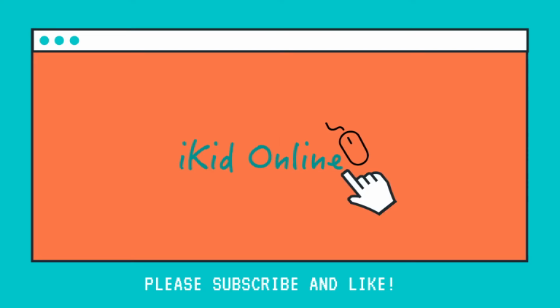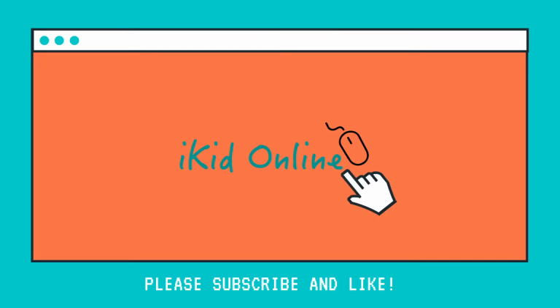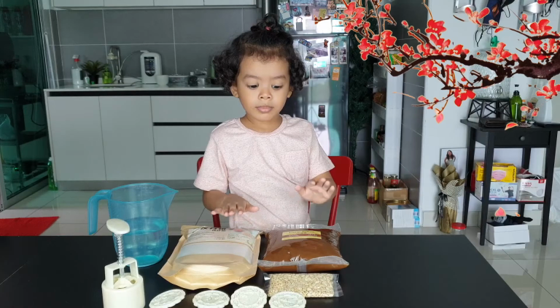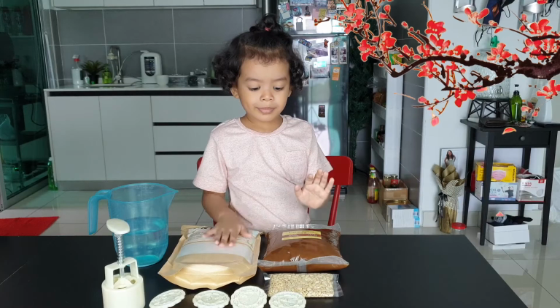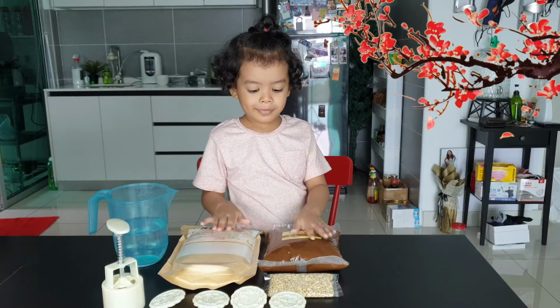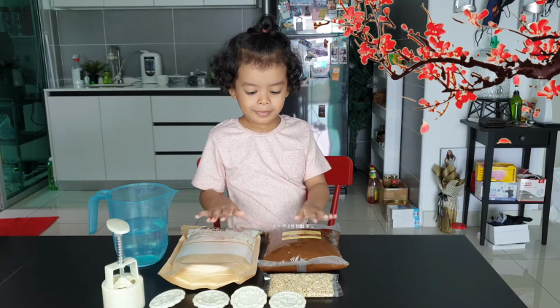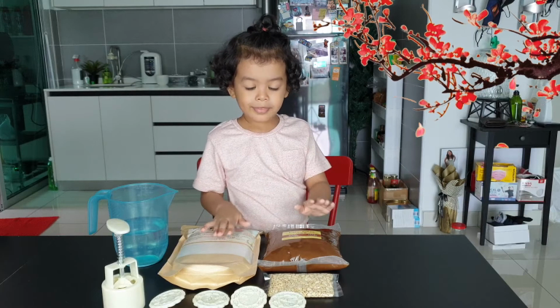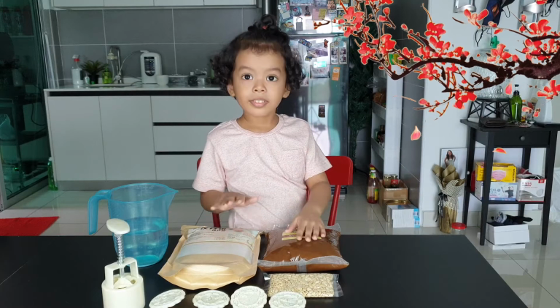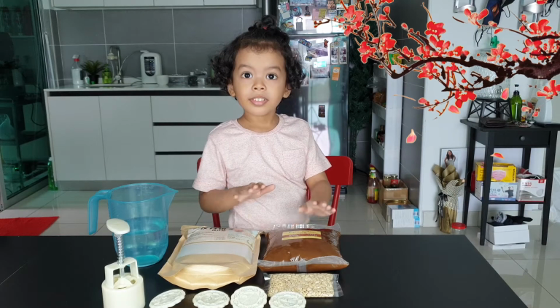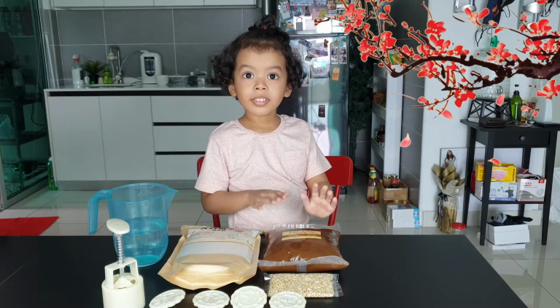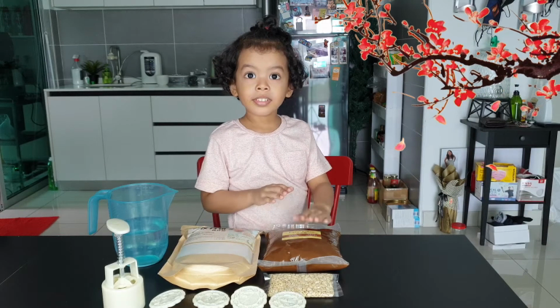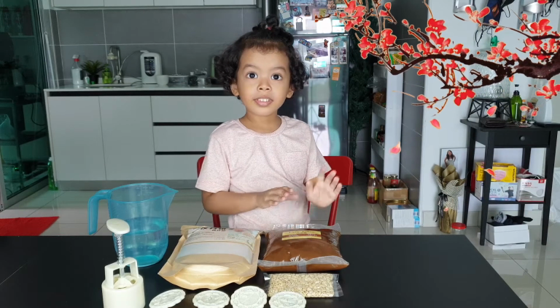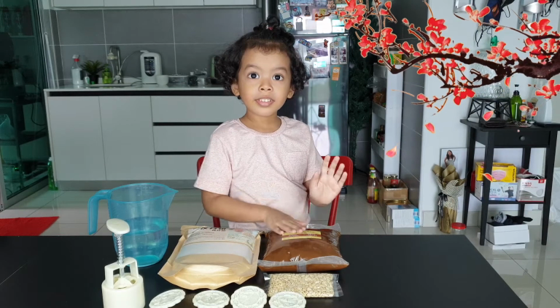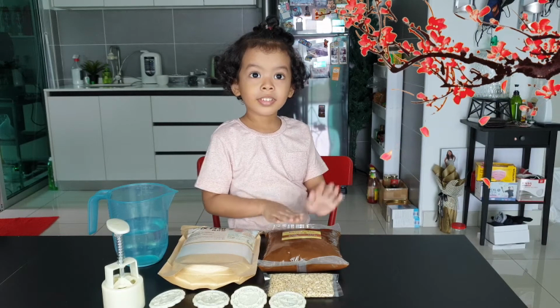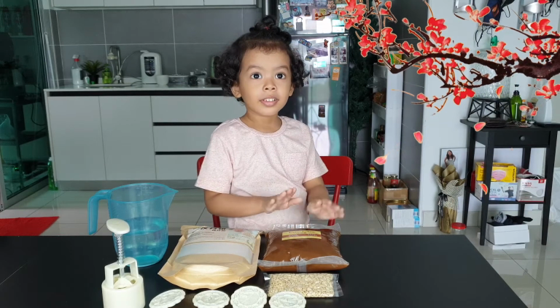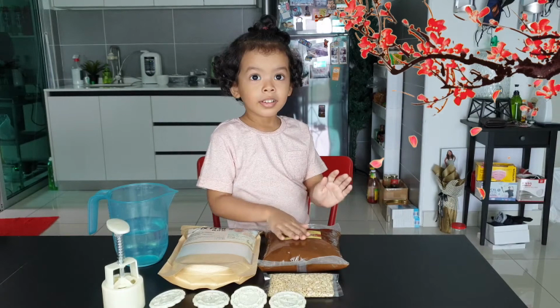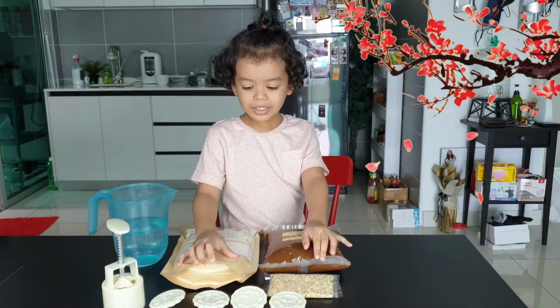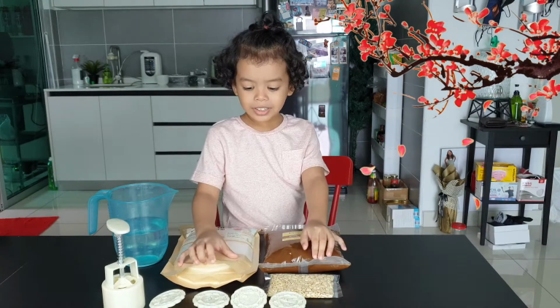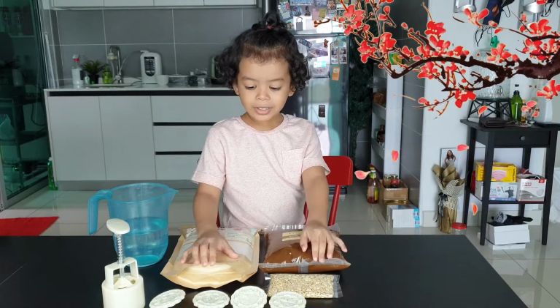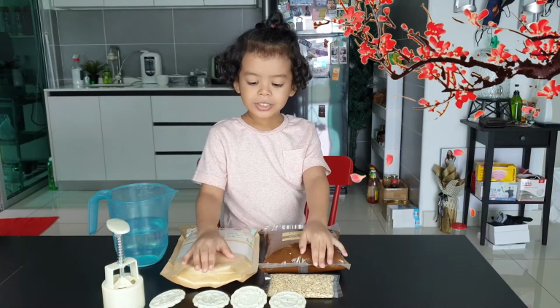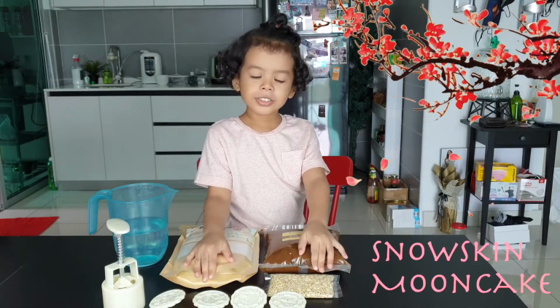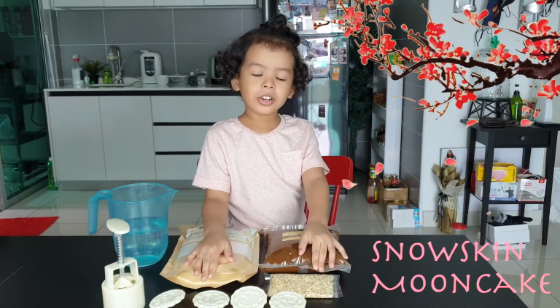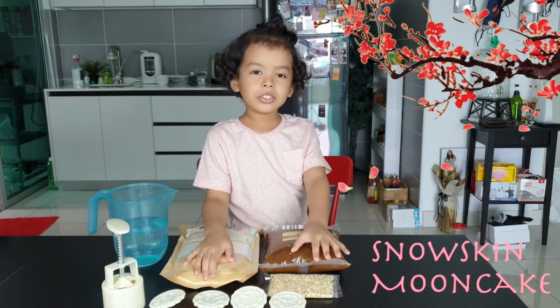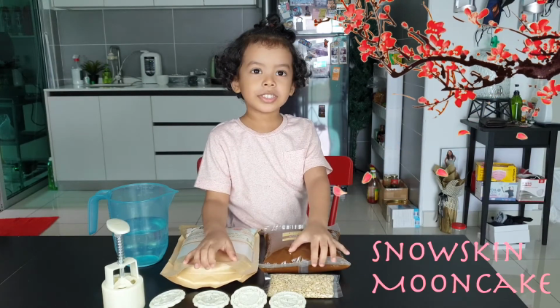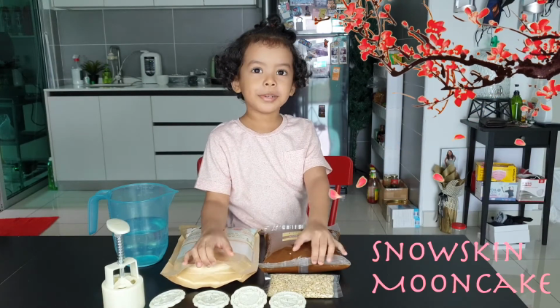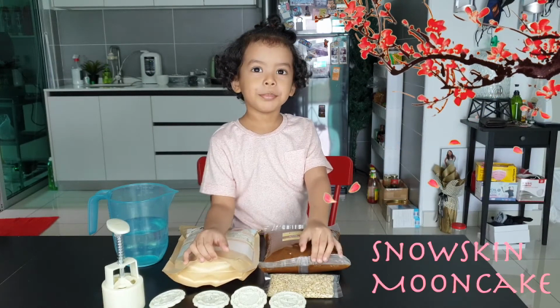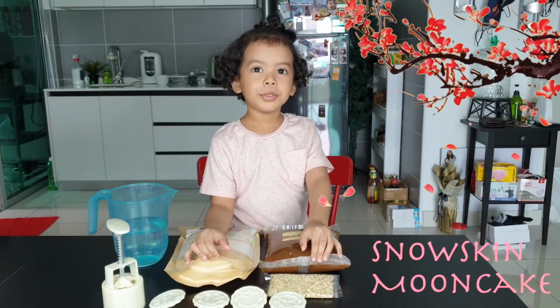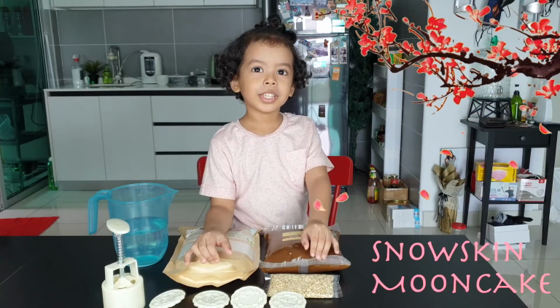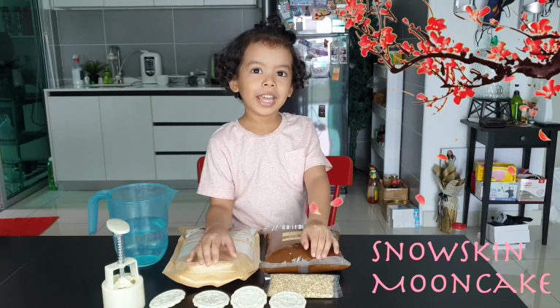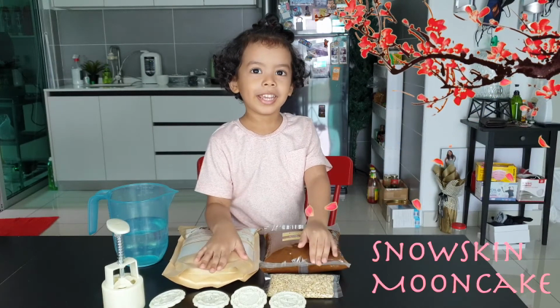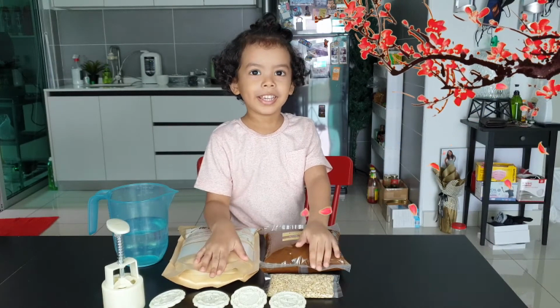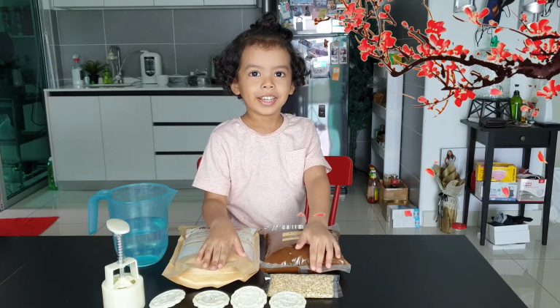What are we going to make? Cortez, what are we going to make? Snow-skin moon cake. Yes!